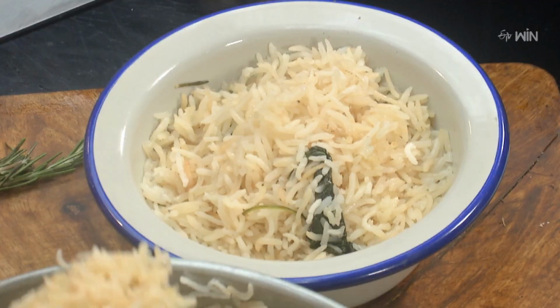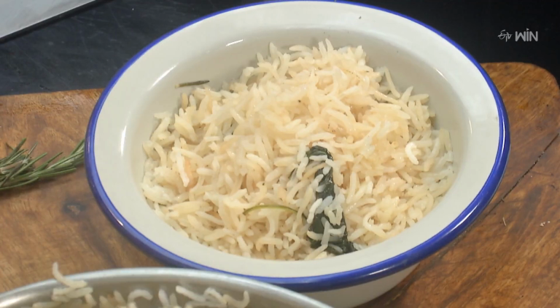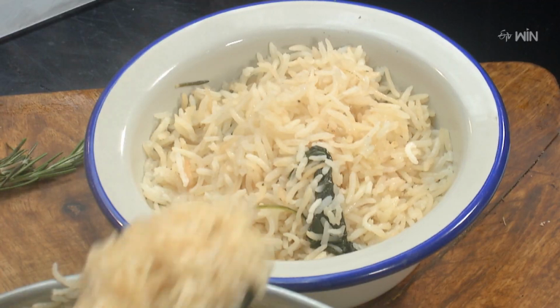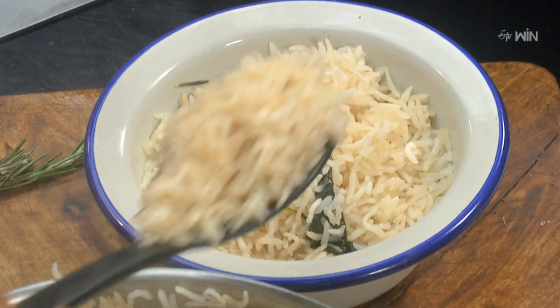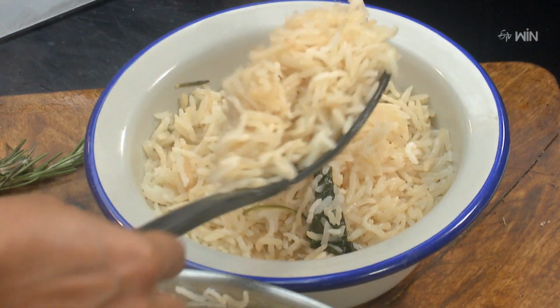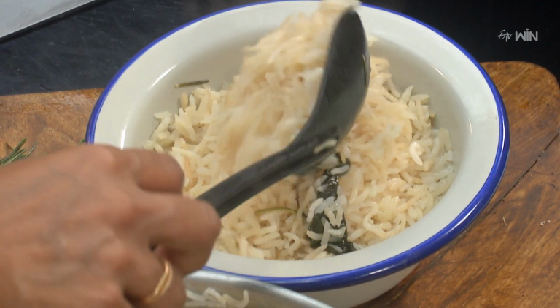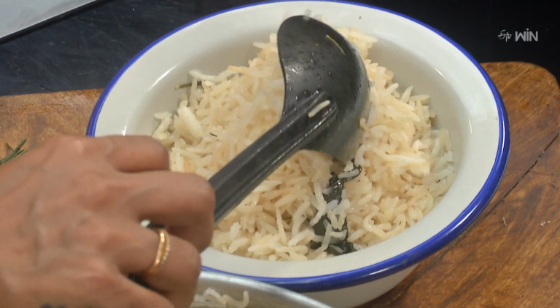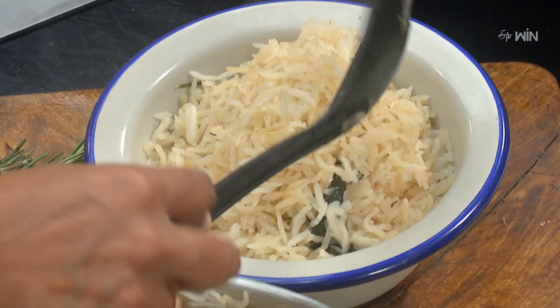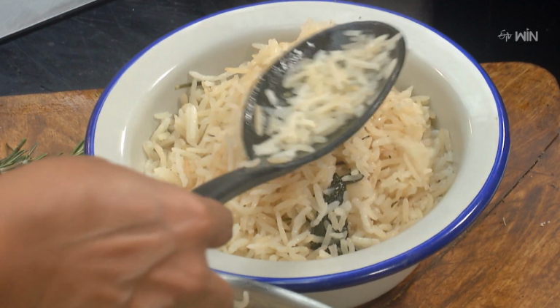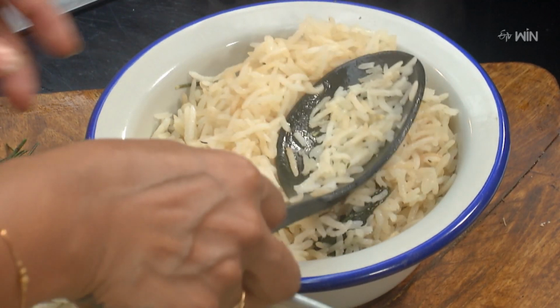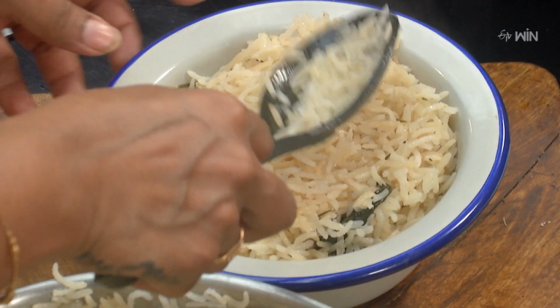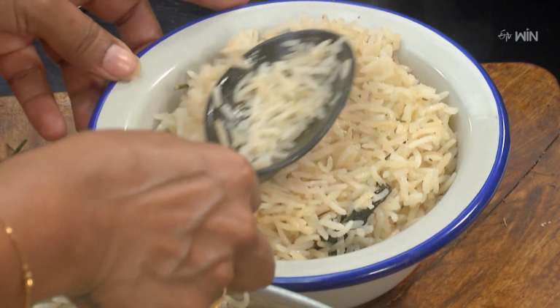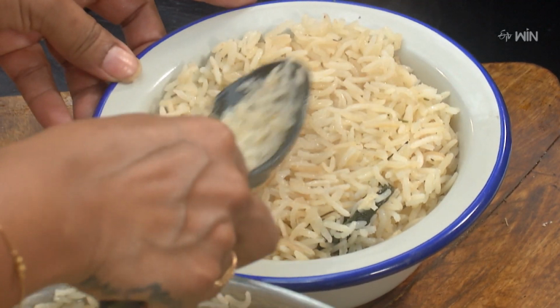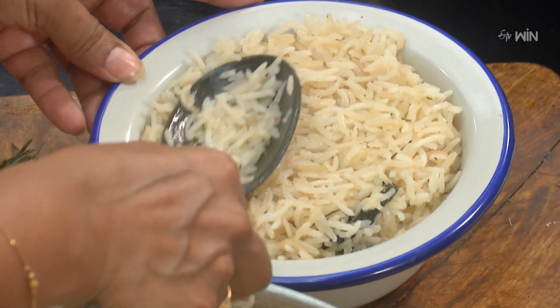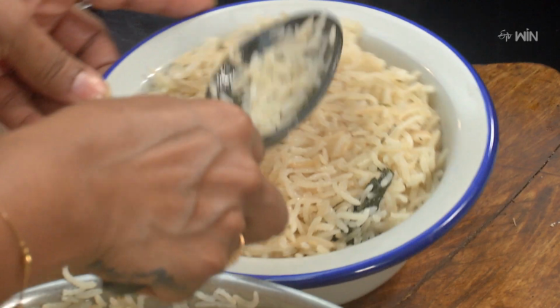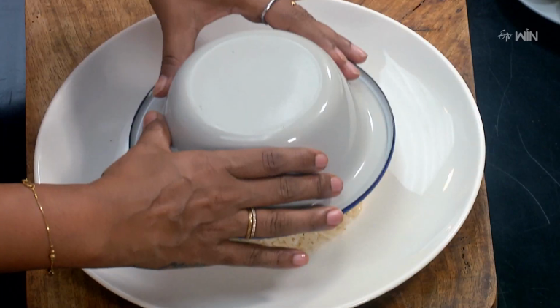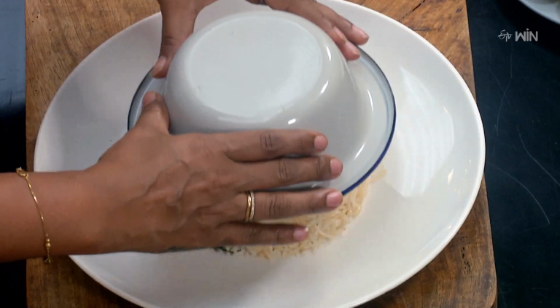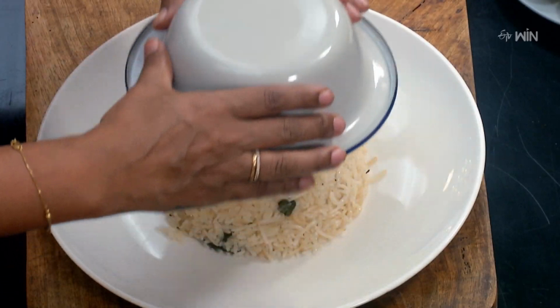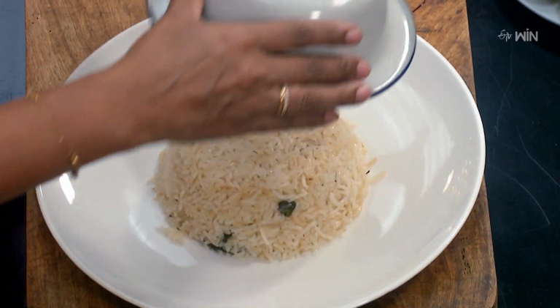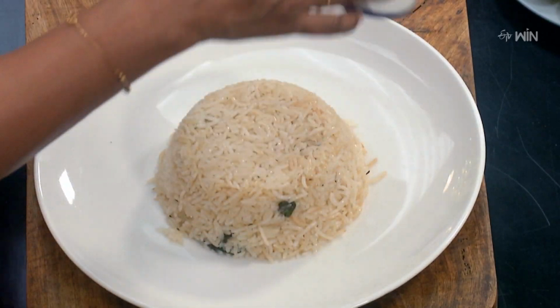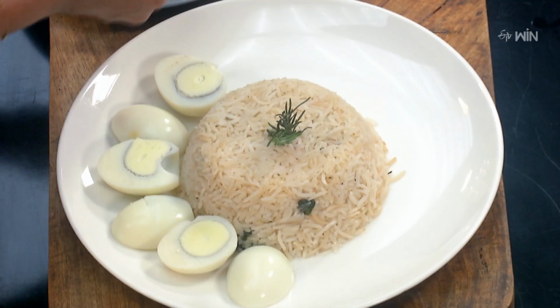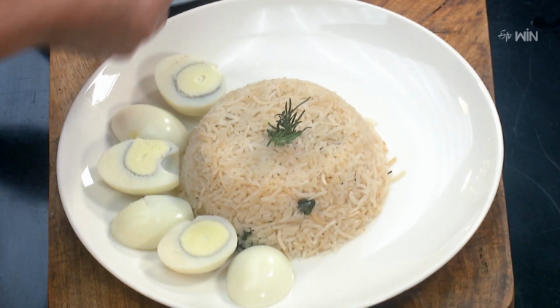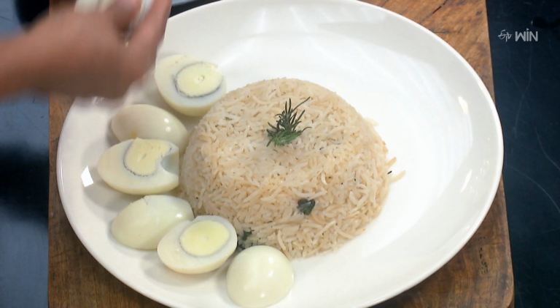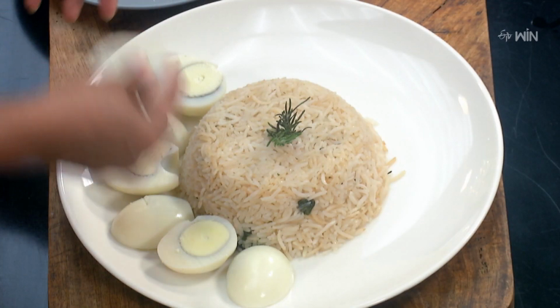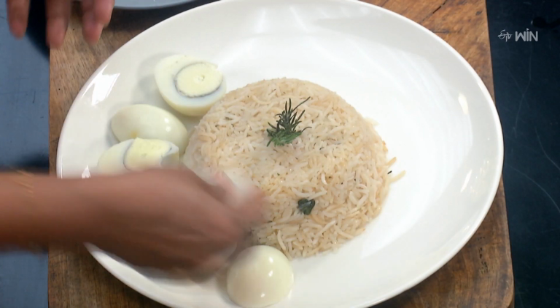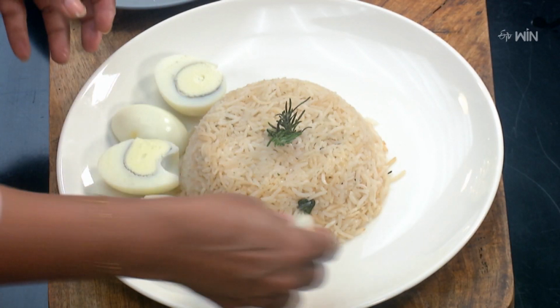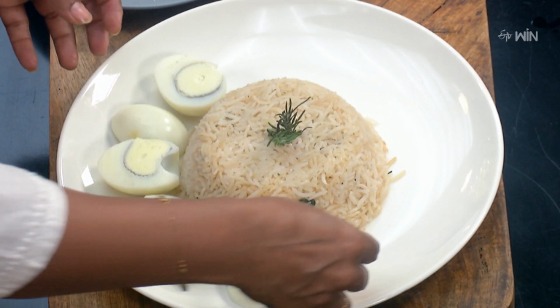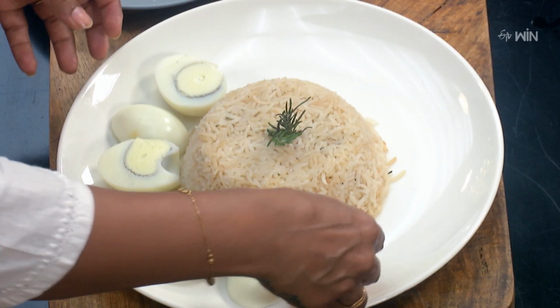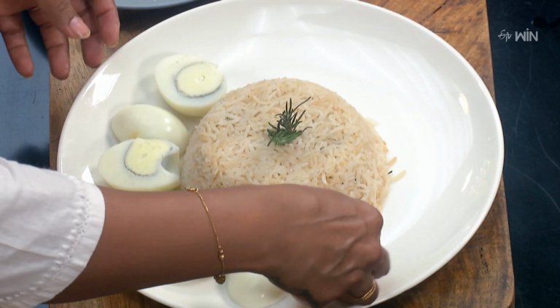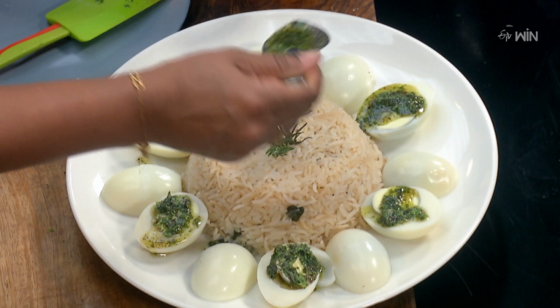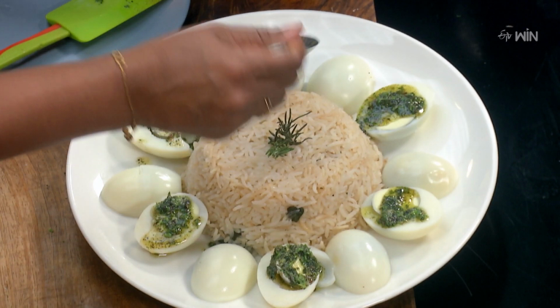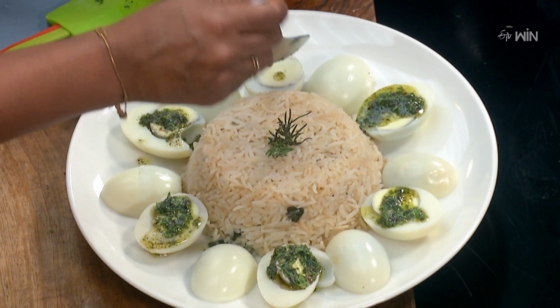Put the peel of rice in a plate and put the egg in a bowl.